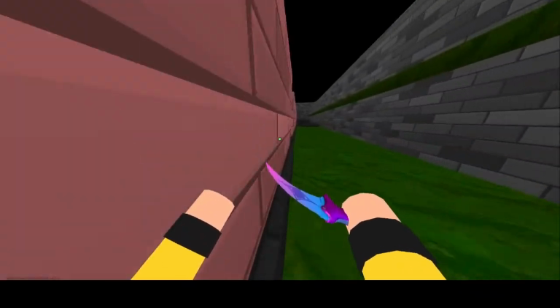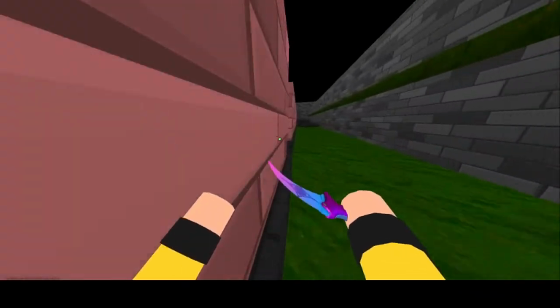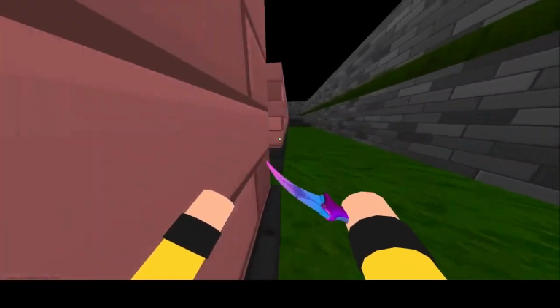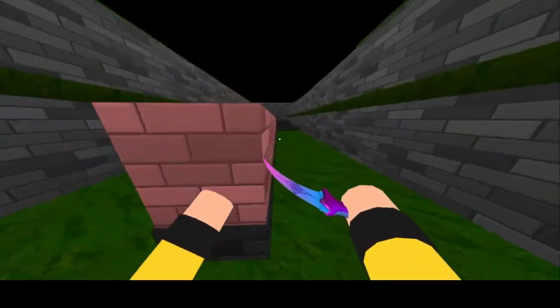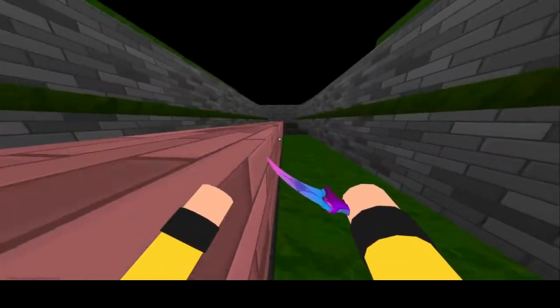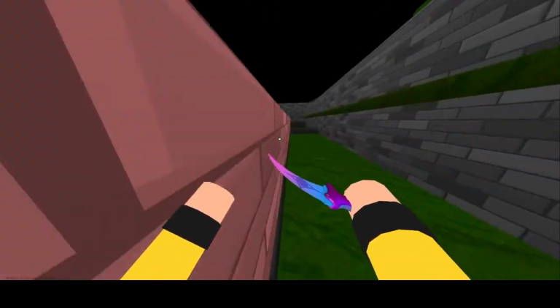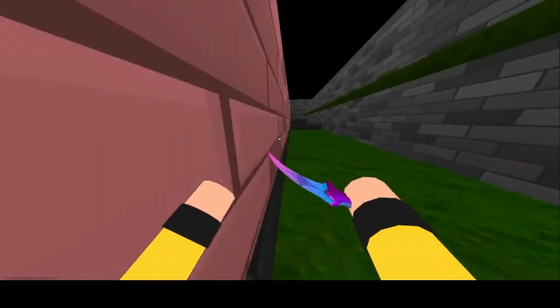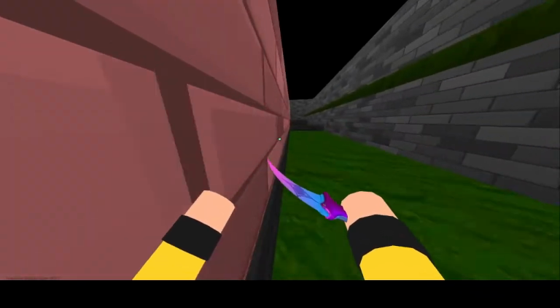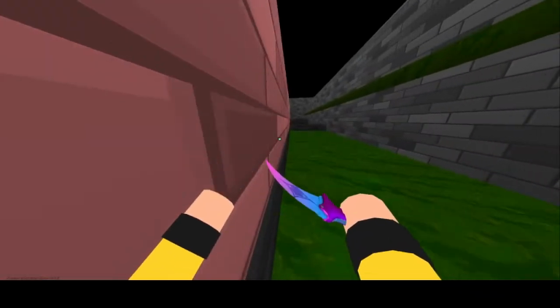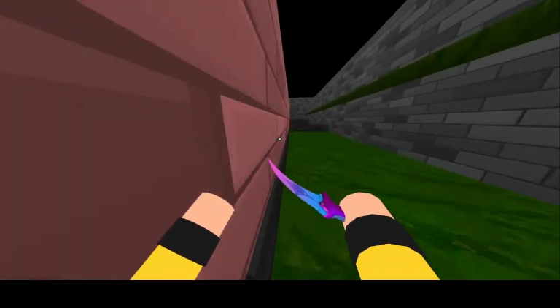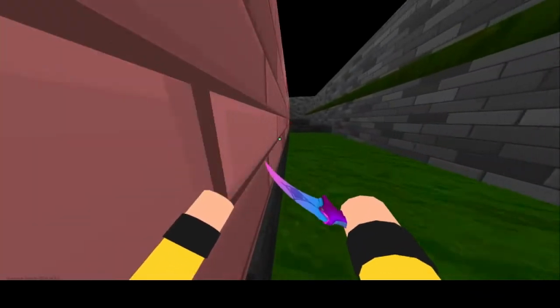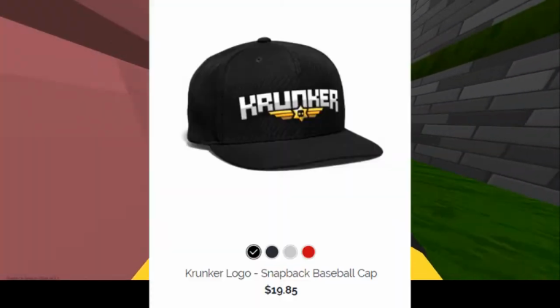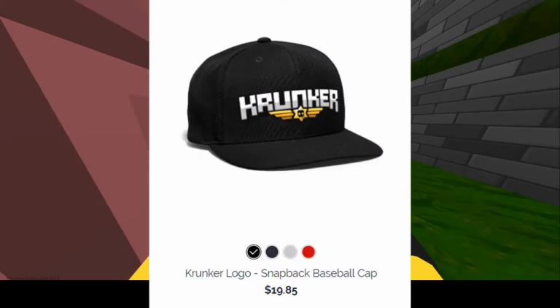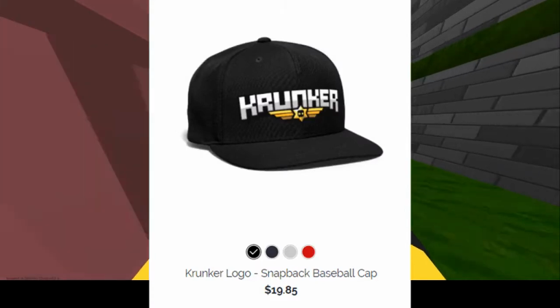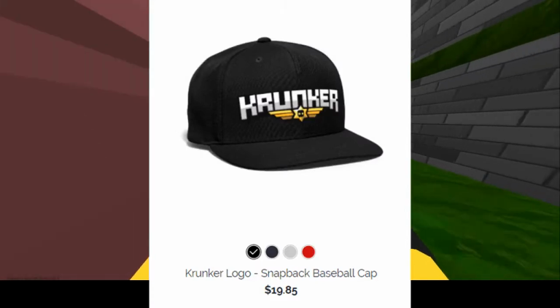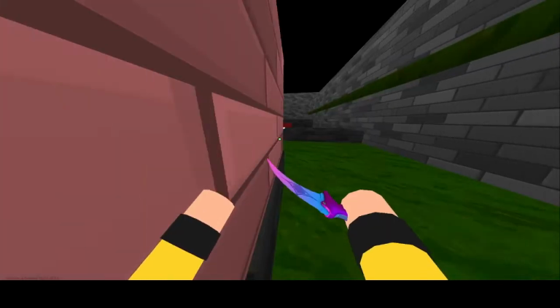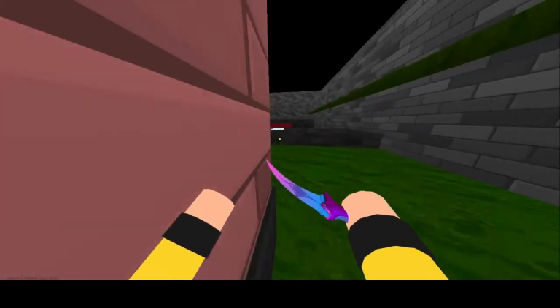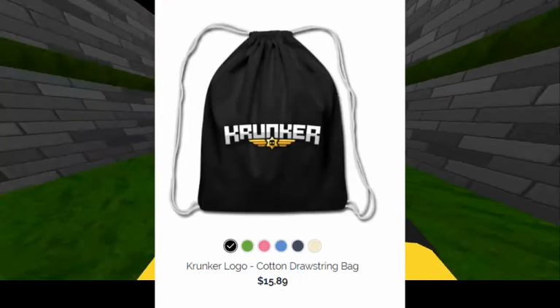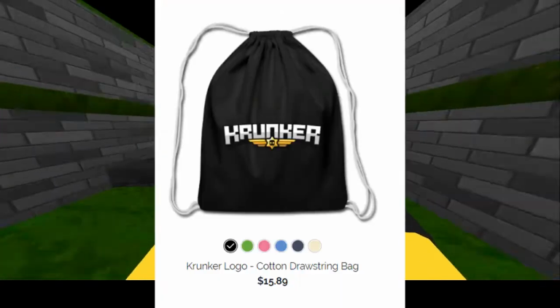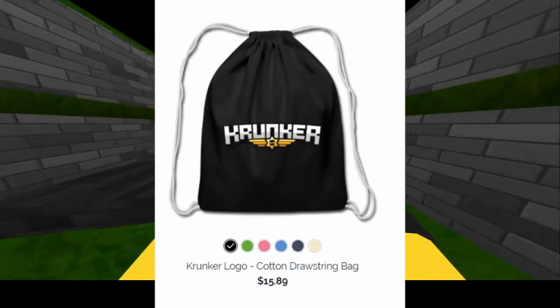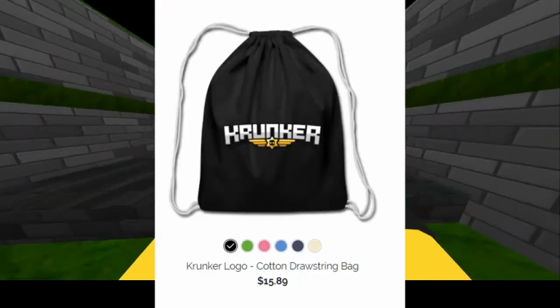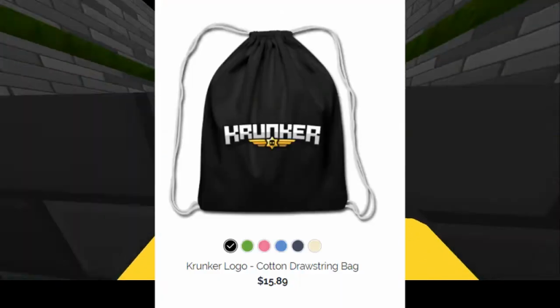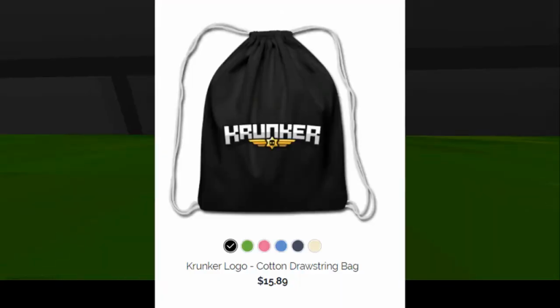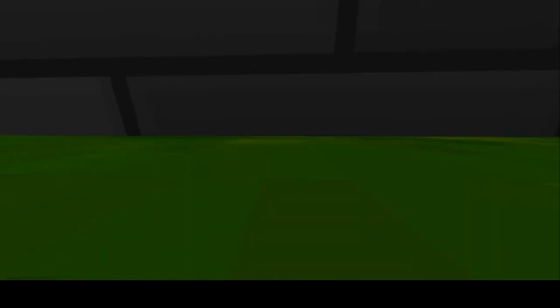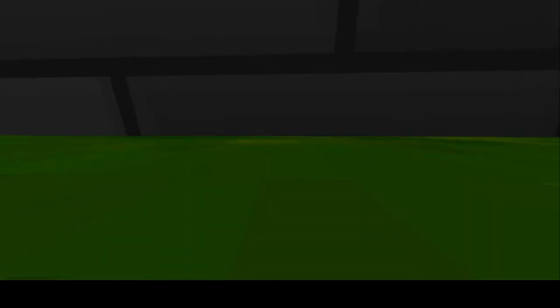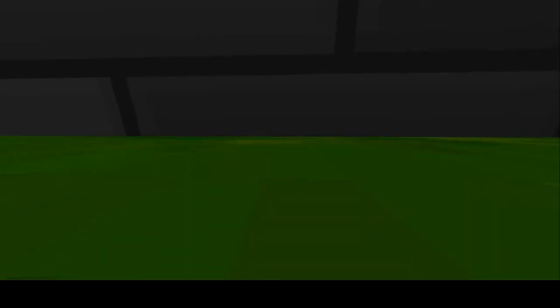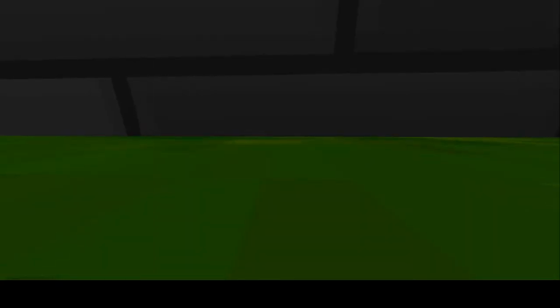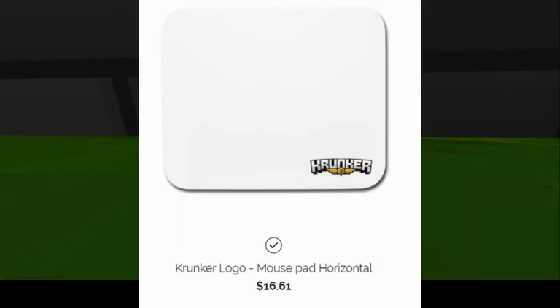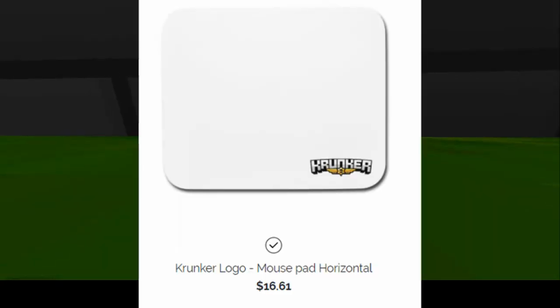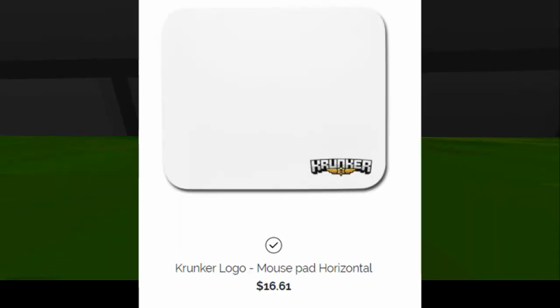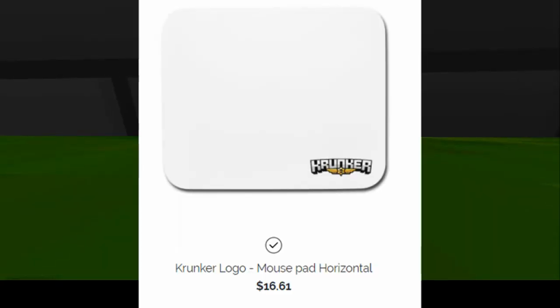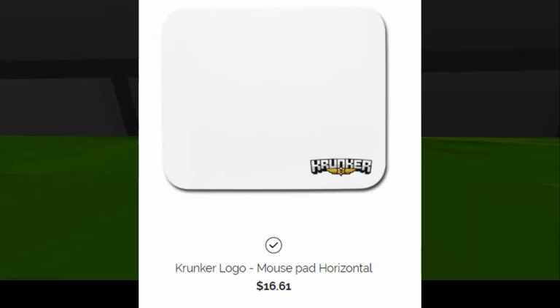Some of the decent ones that you could buy would be the baseball hat, the drawstring bag, and the mouse pad.